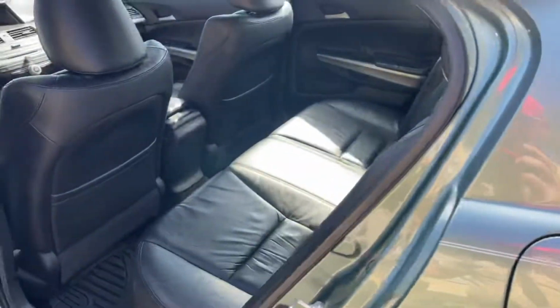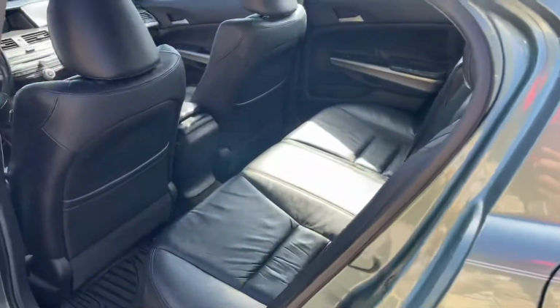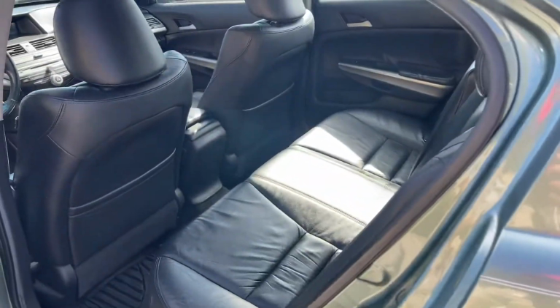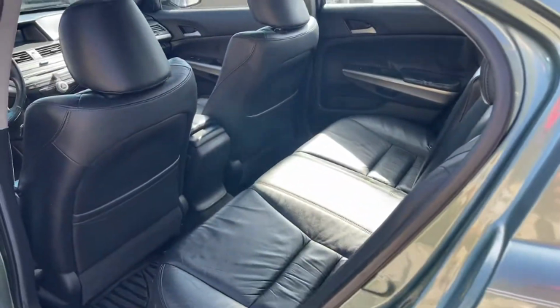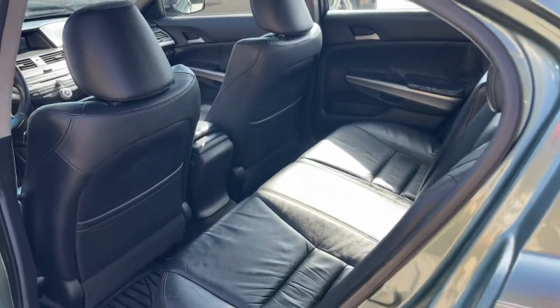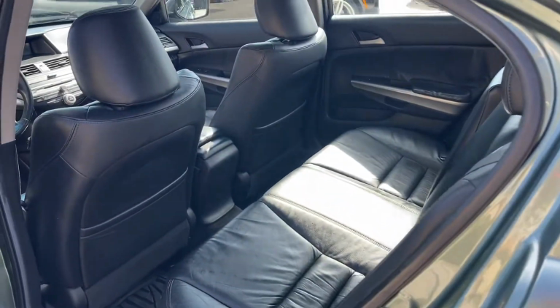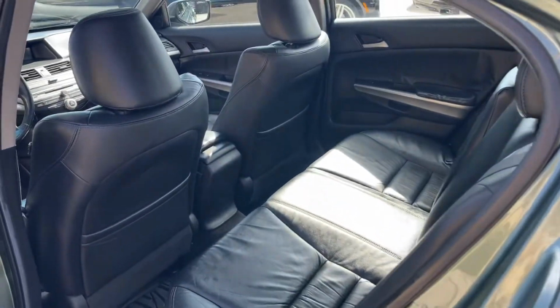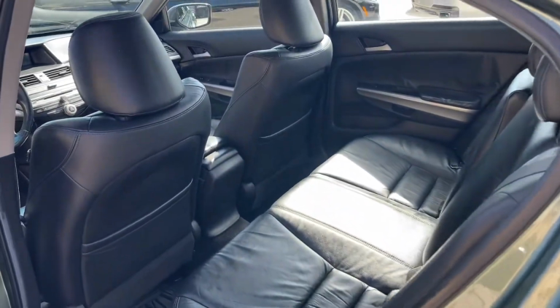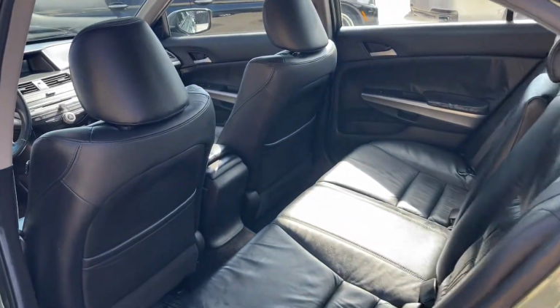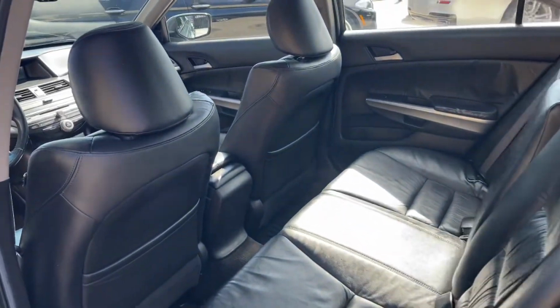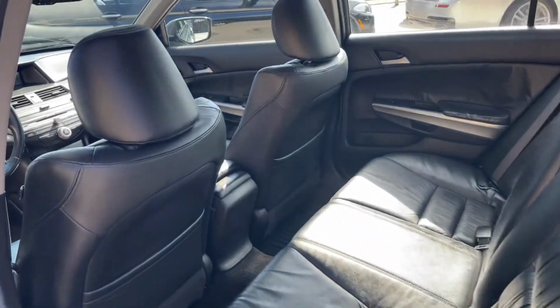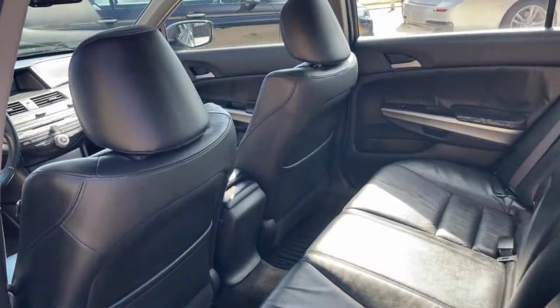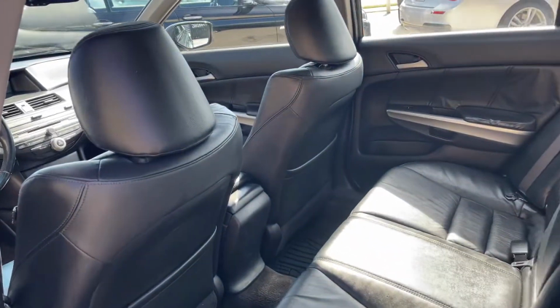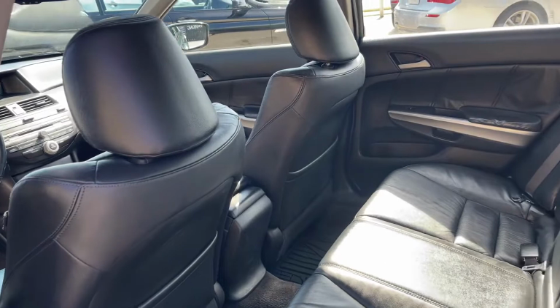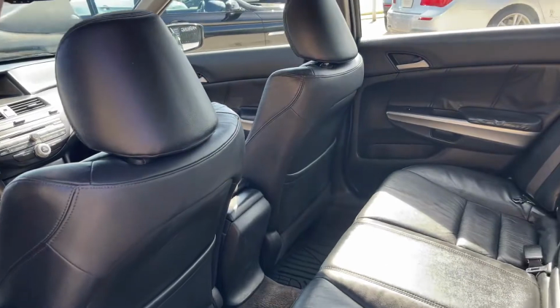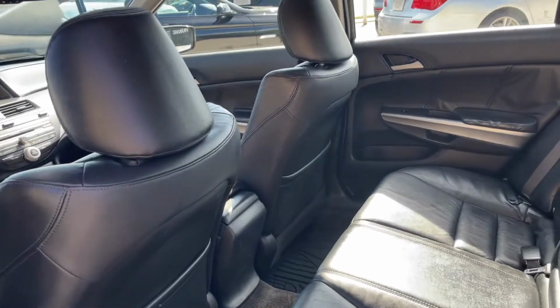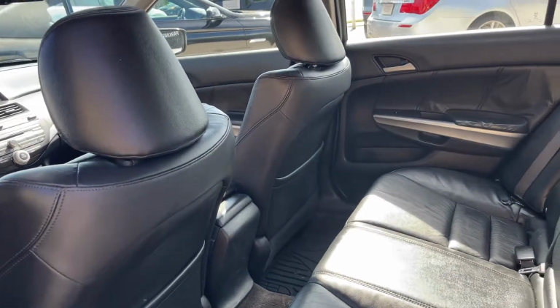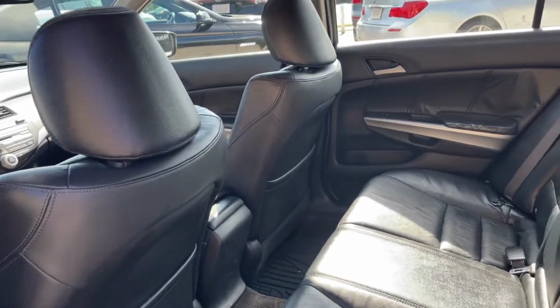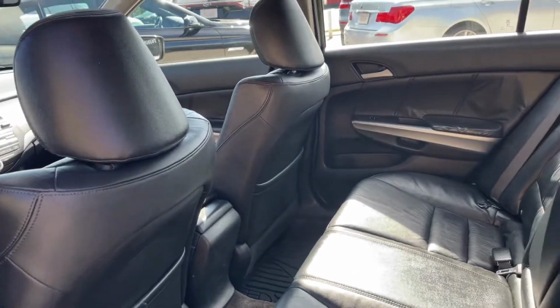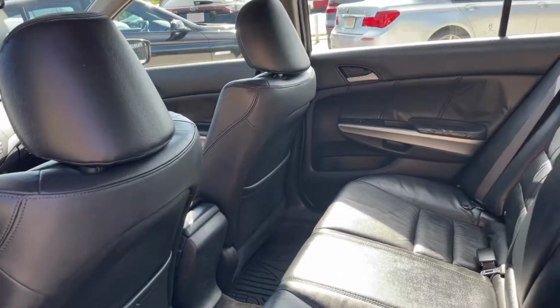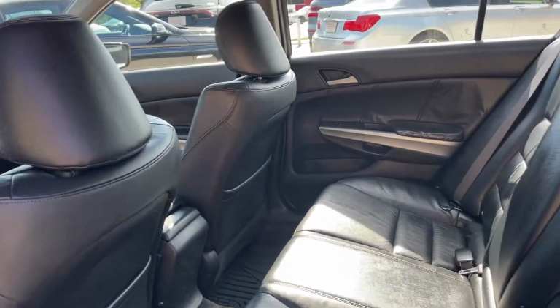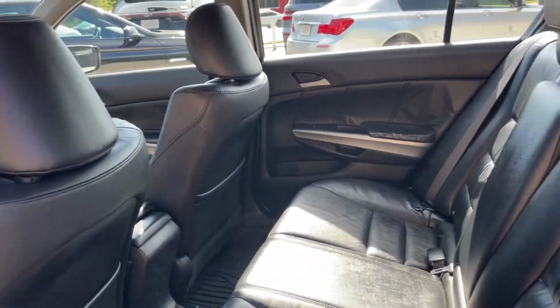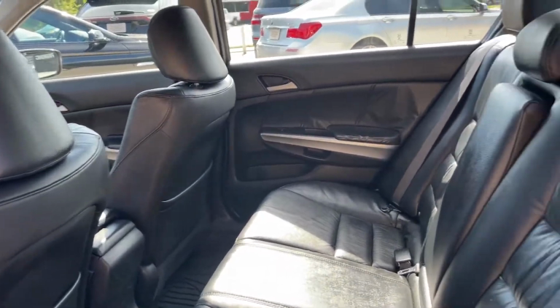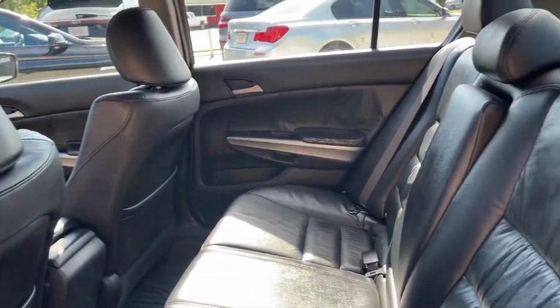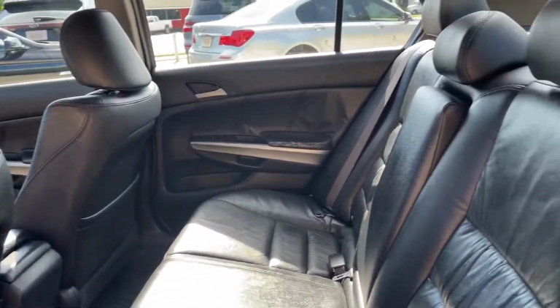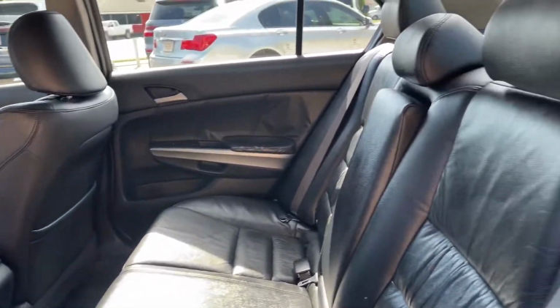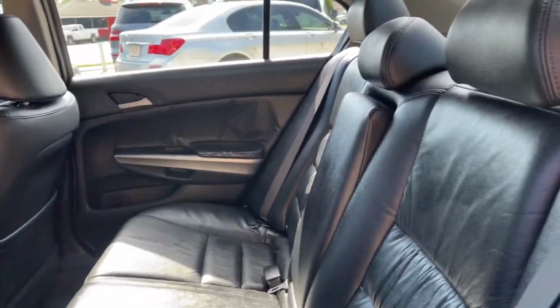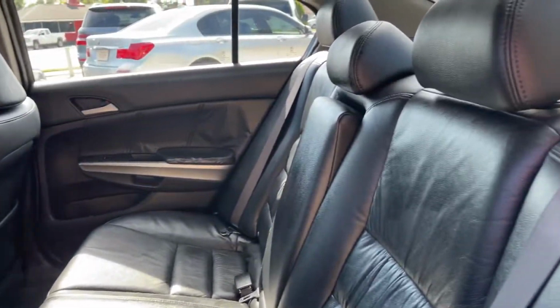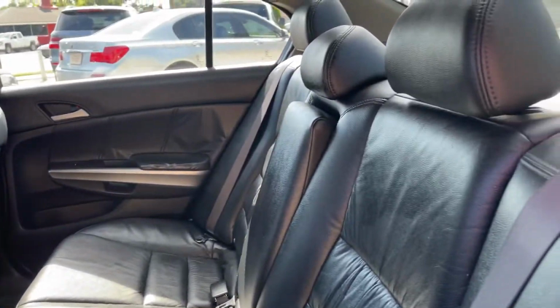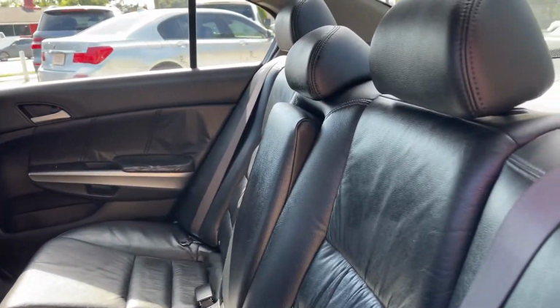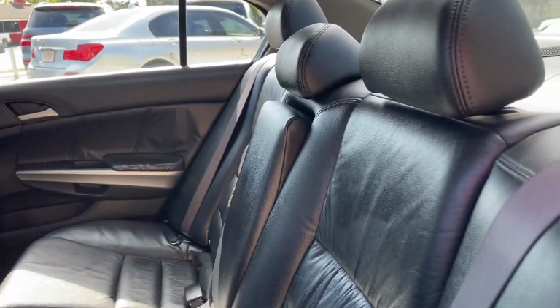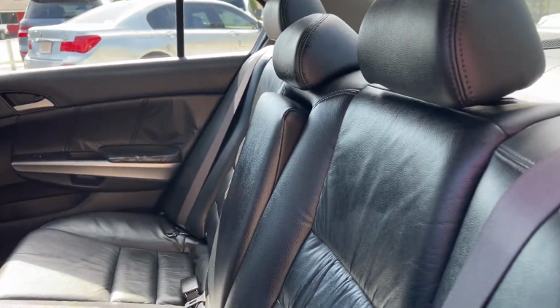There's the back seats — look at that, very nice.